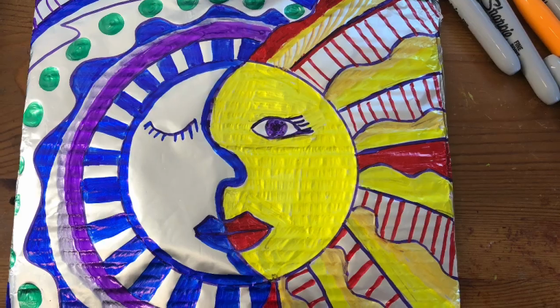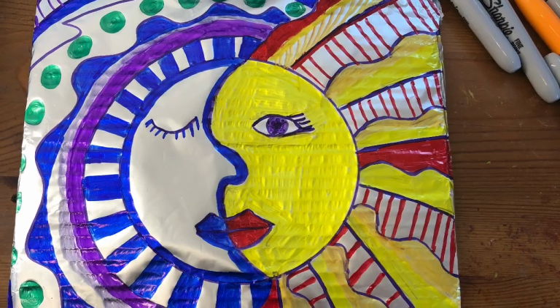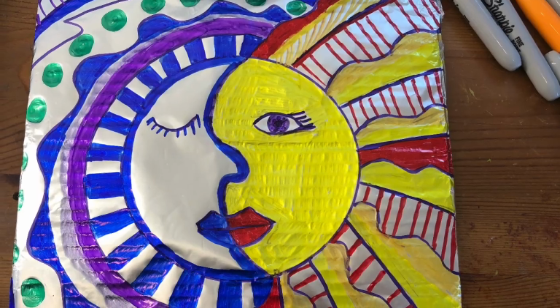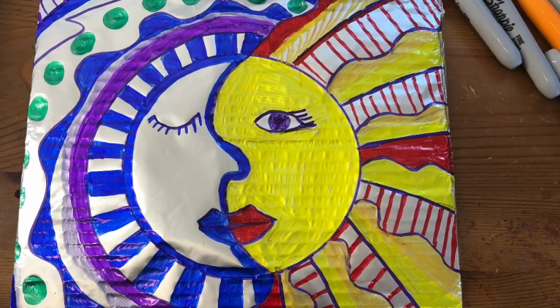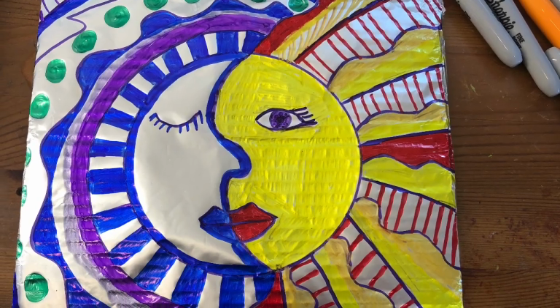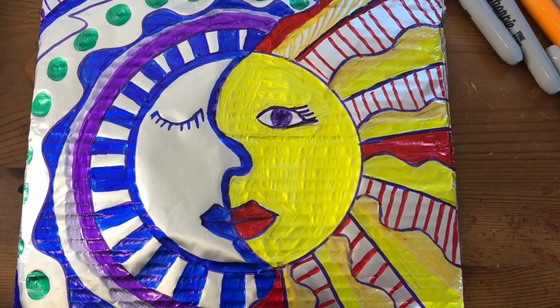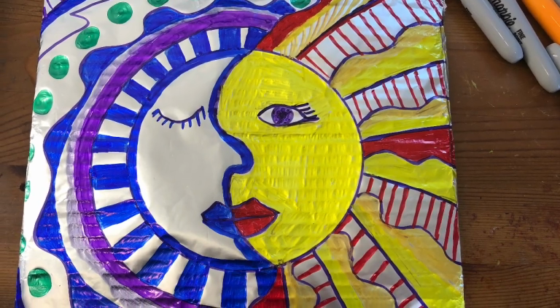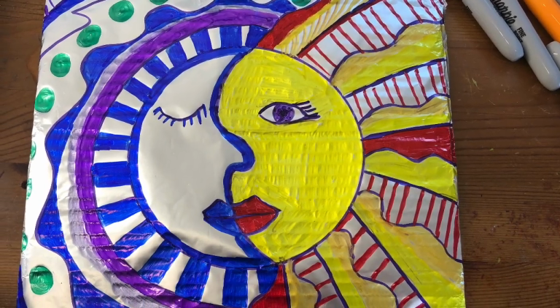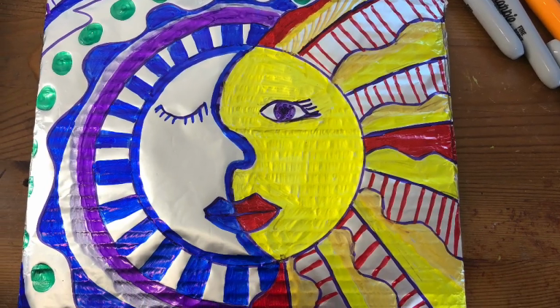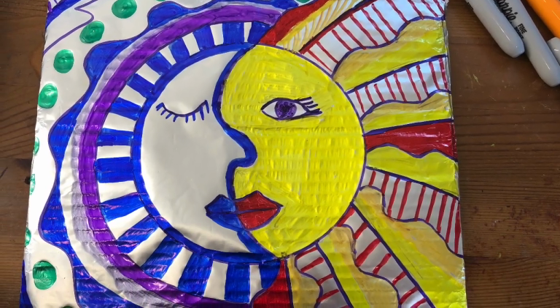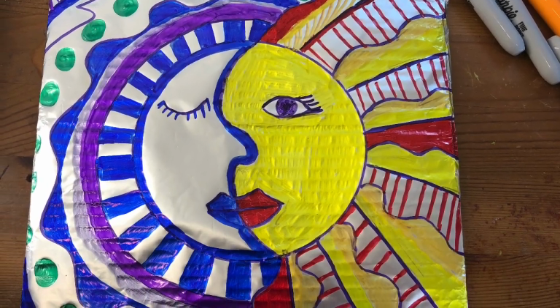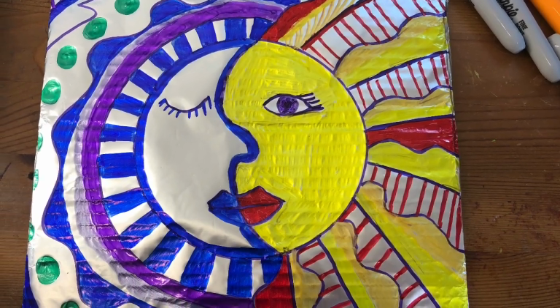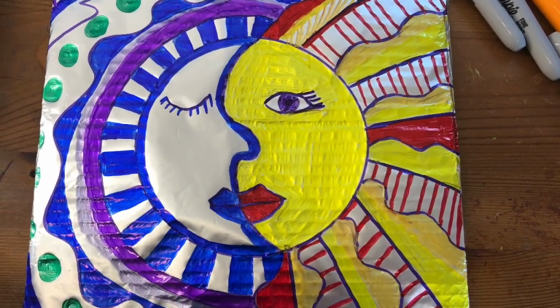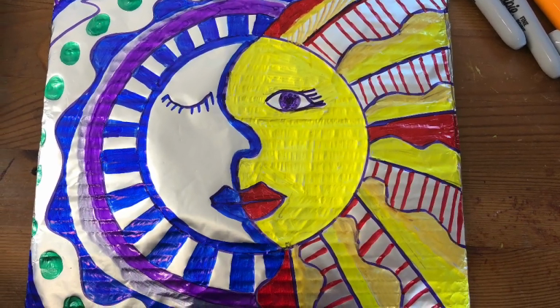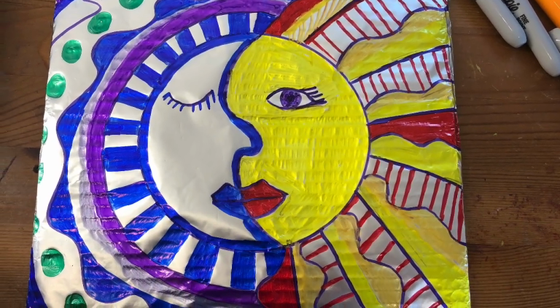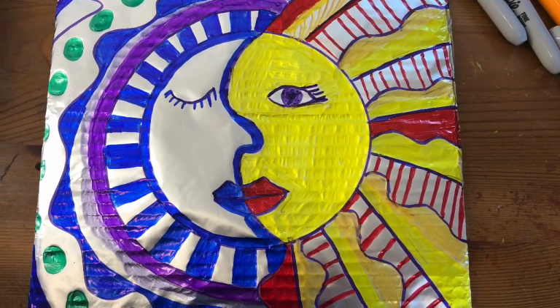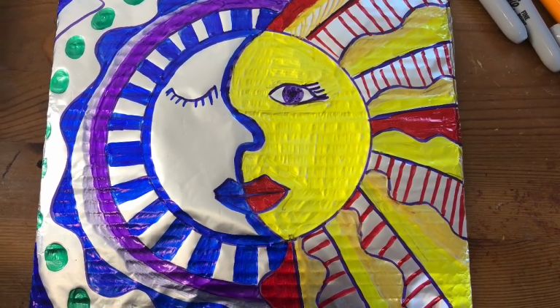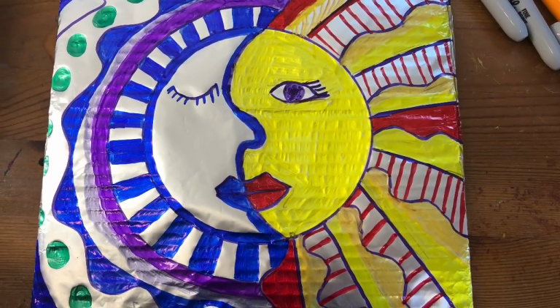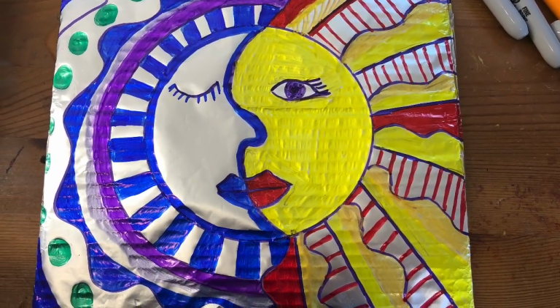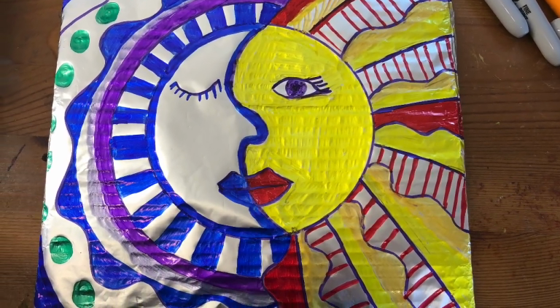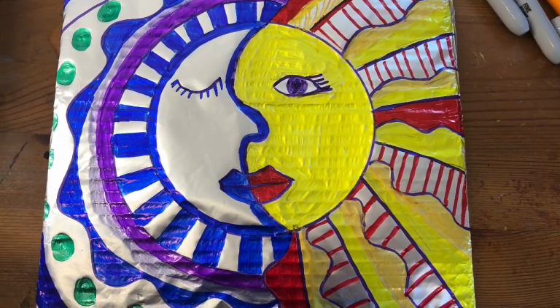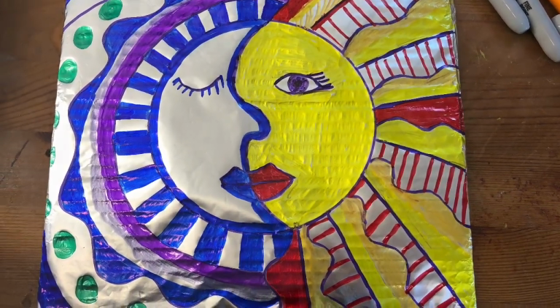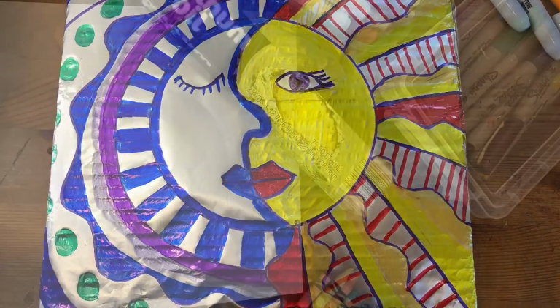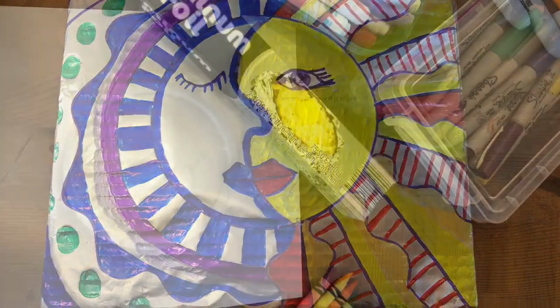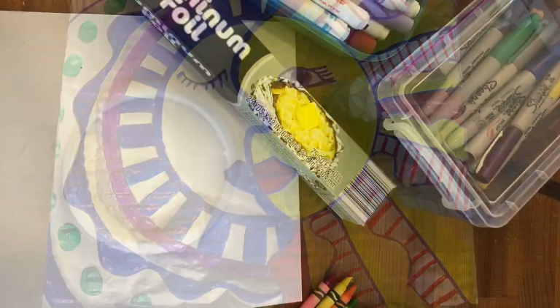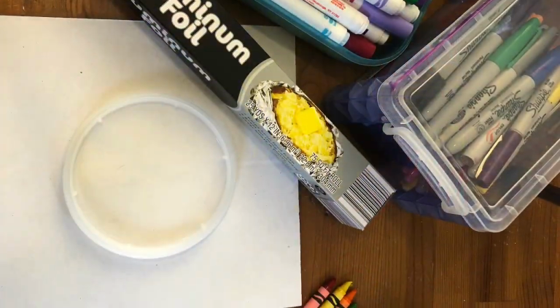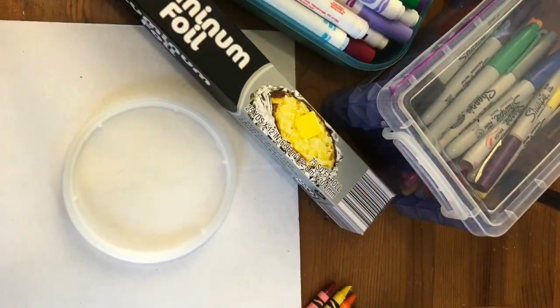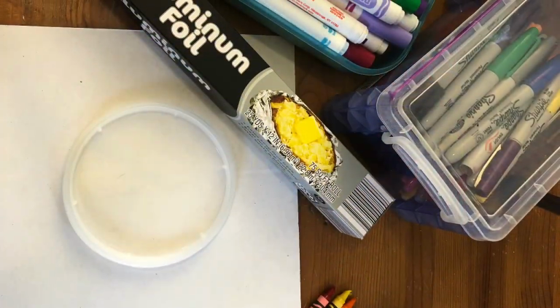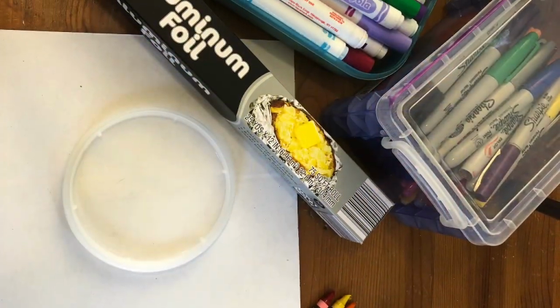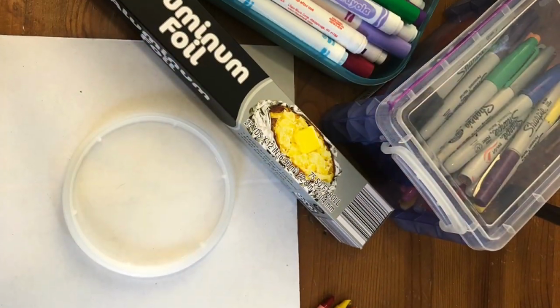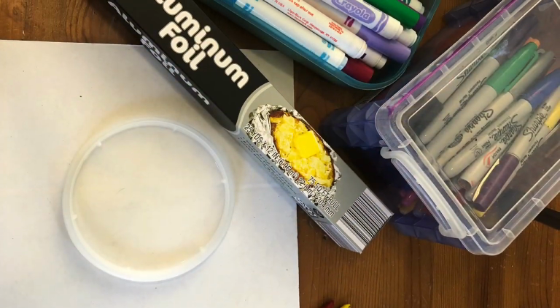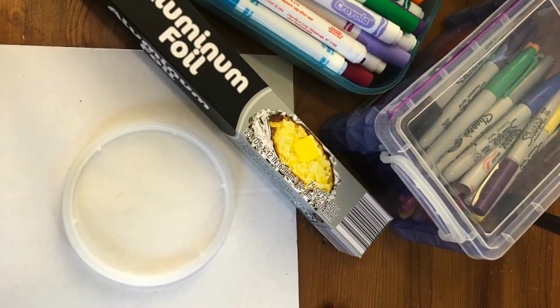Hi Art Friends! We are kicking off Hispanic Heritage Month with this artwork focused on Mexico.